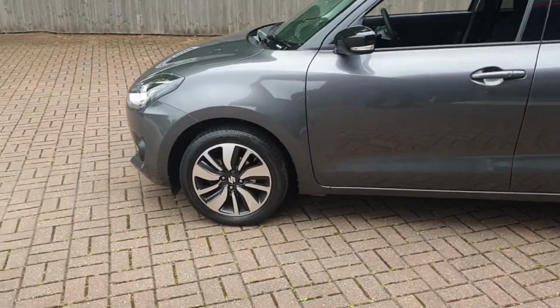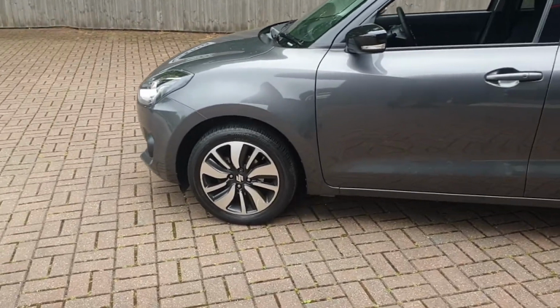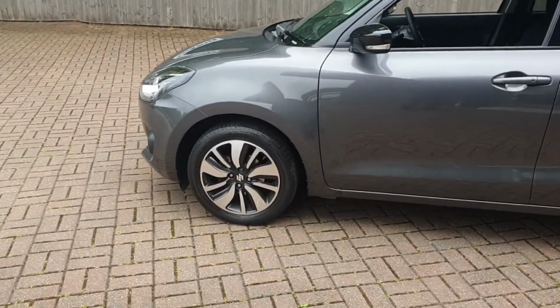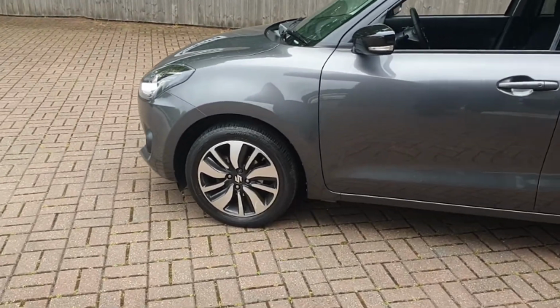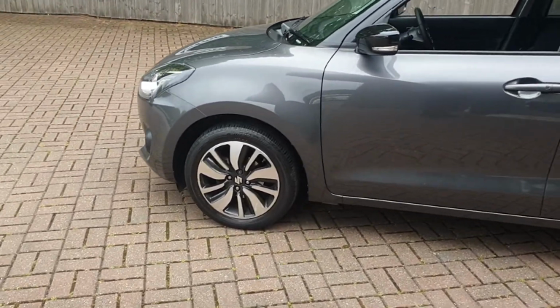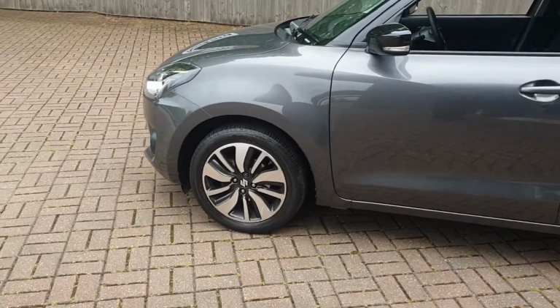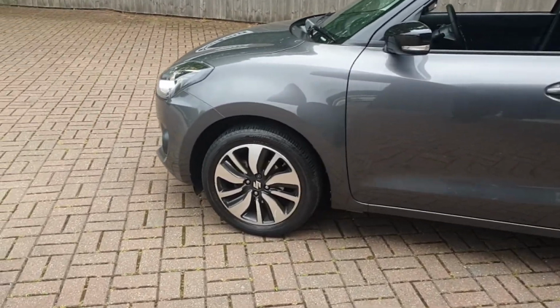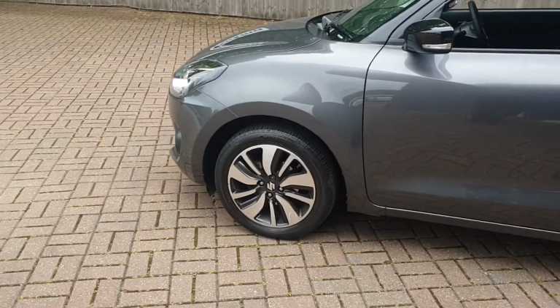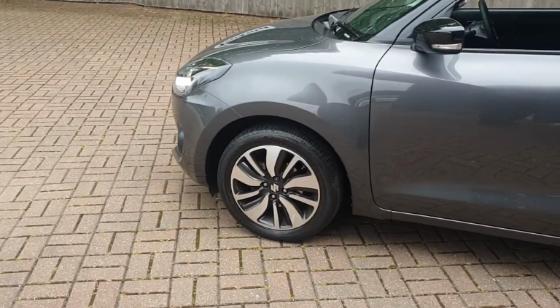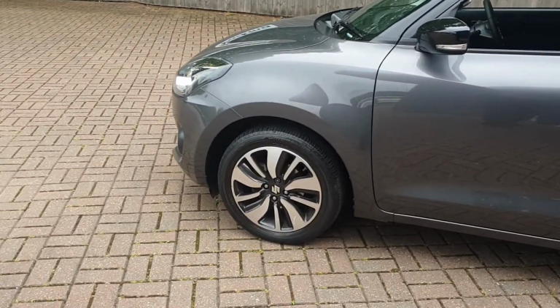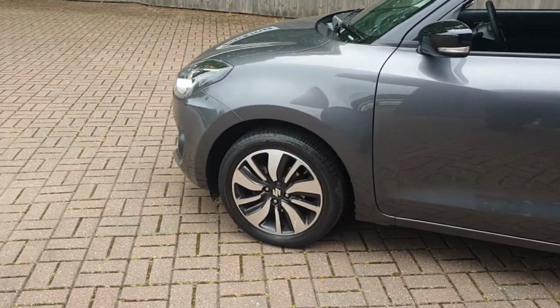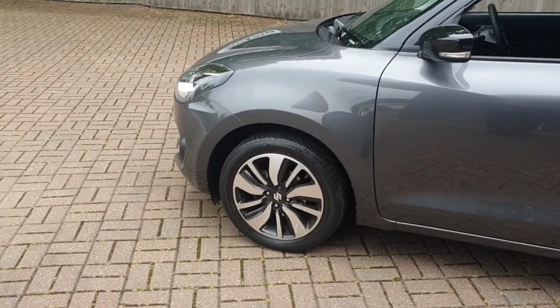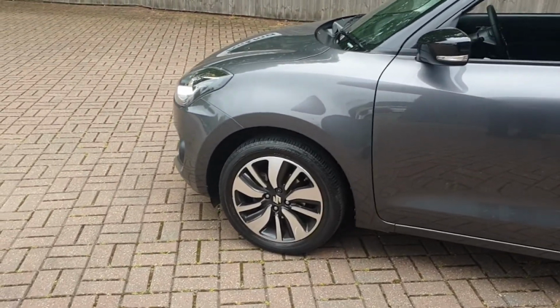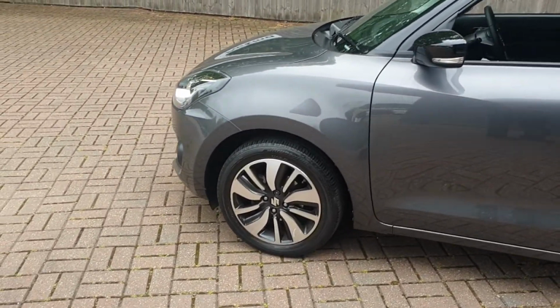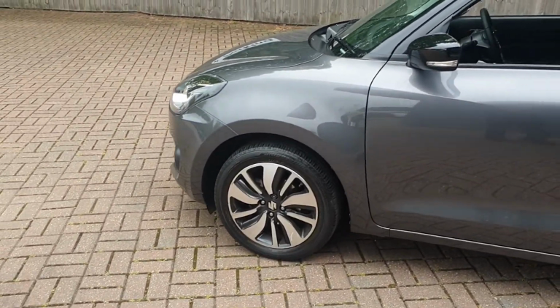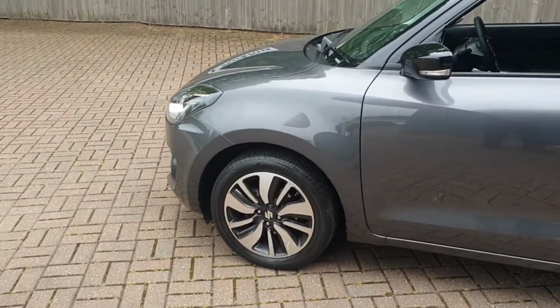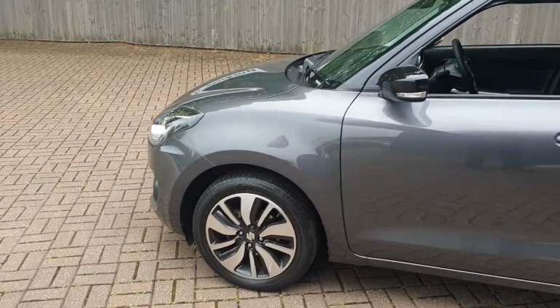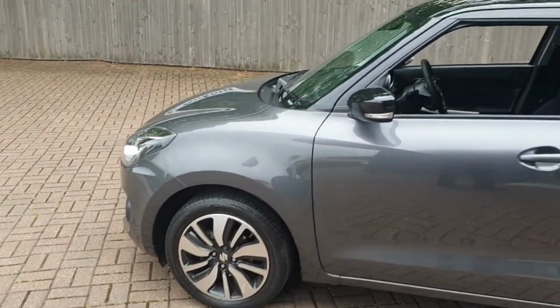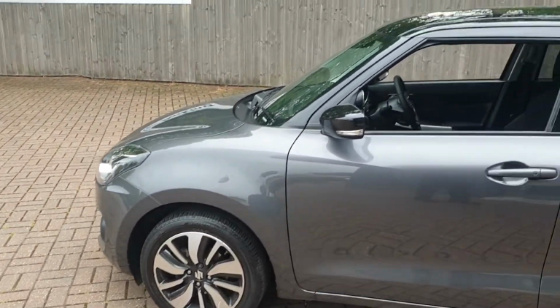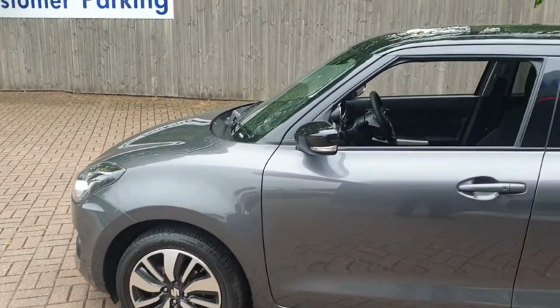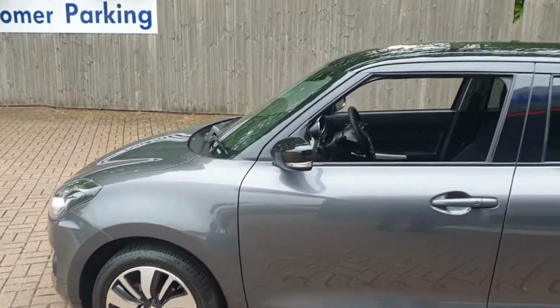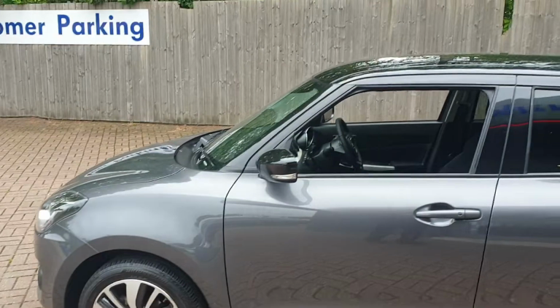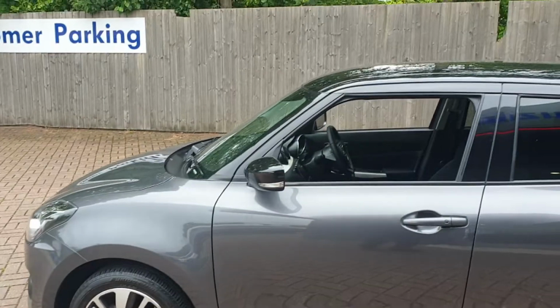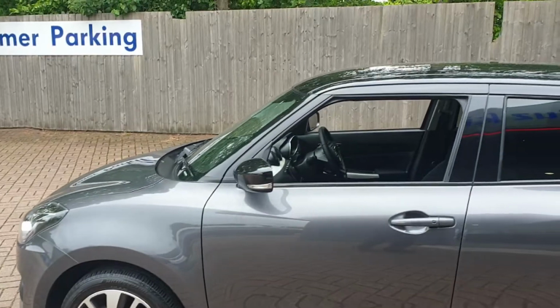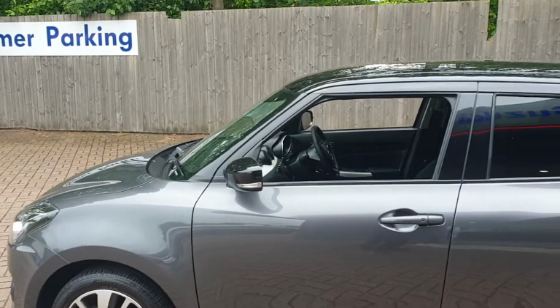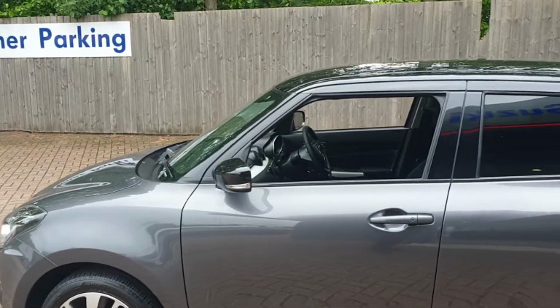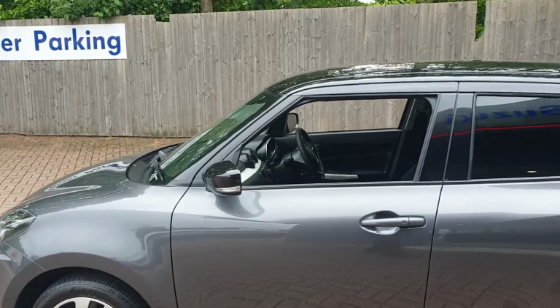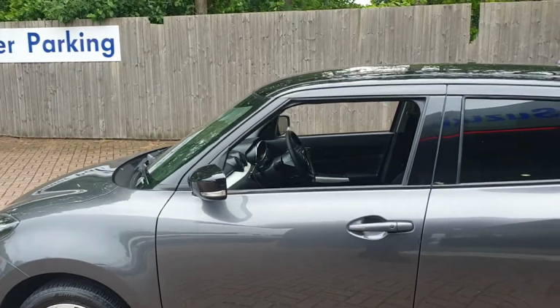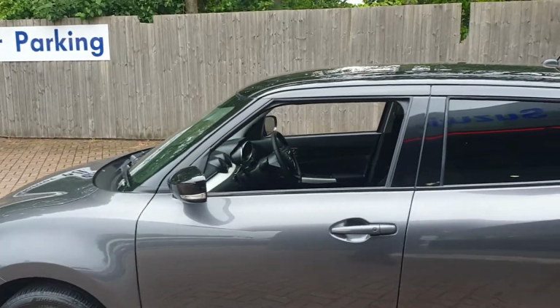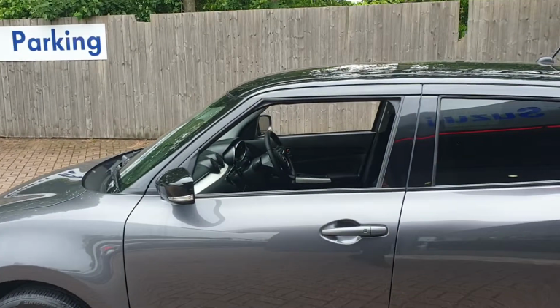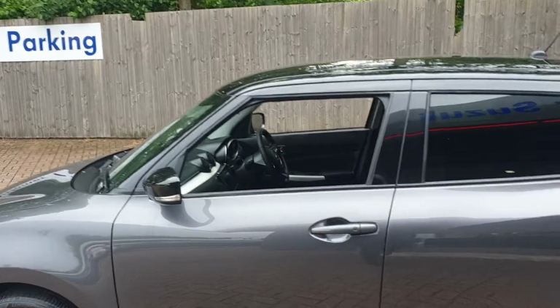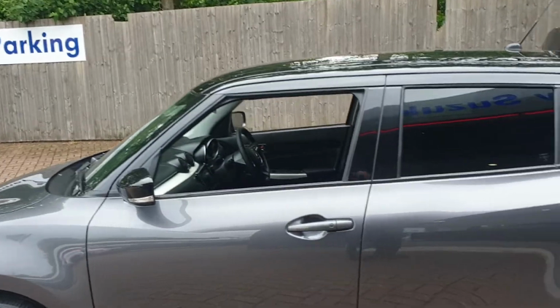It has diamond cut alloys, a black roof, and colour coded mirror covers.